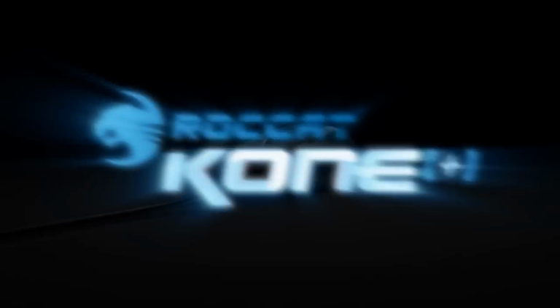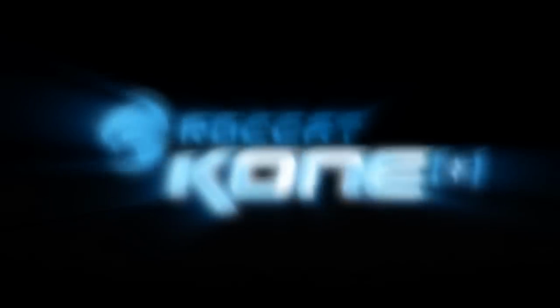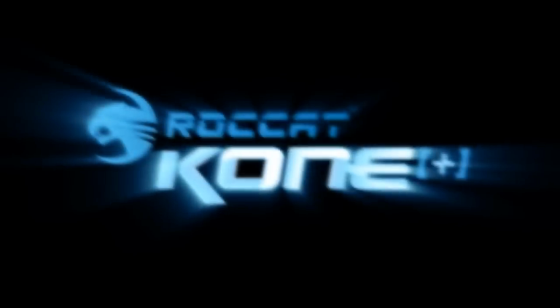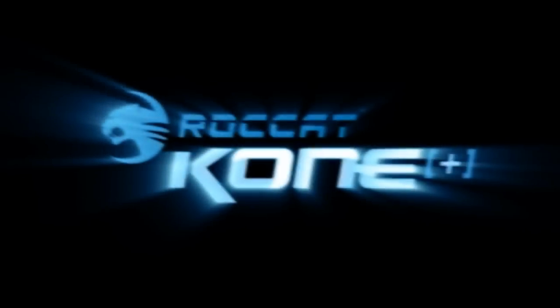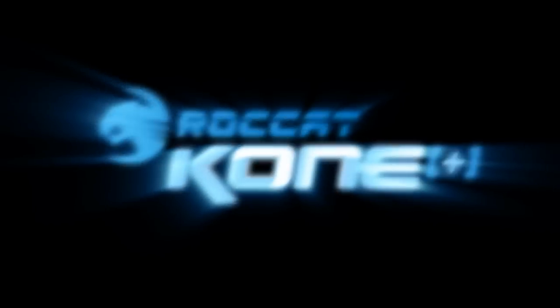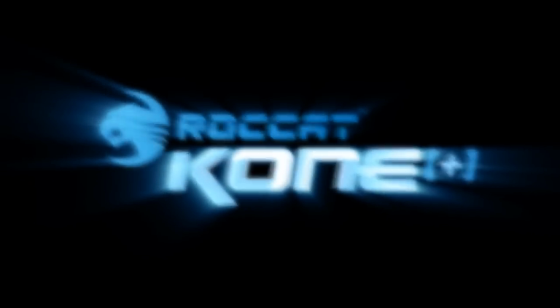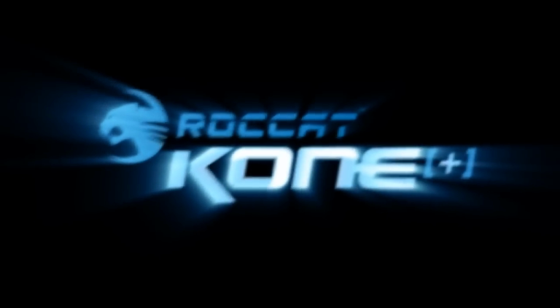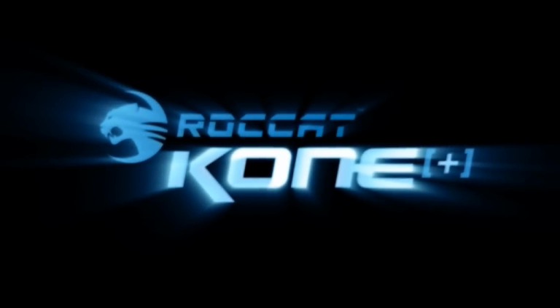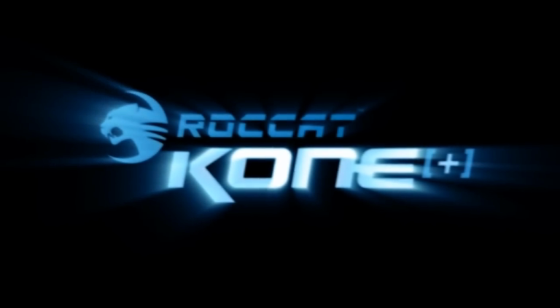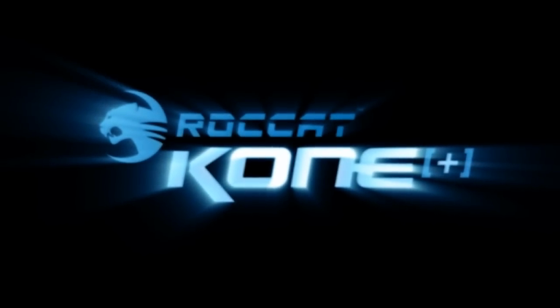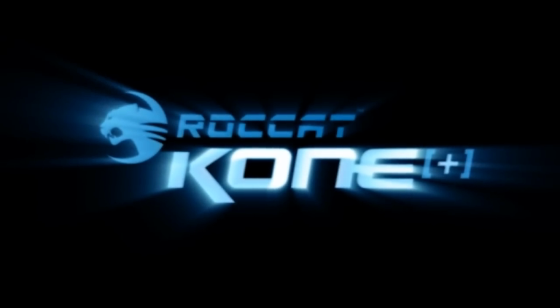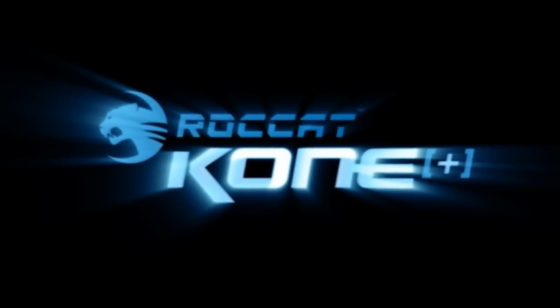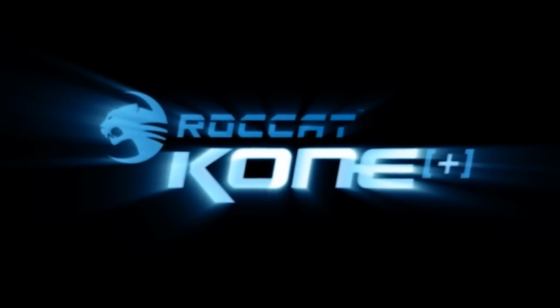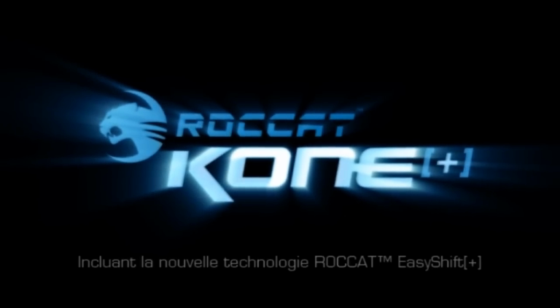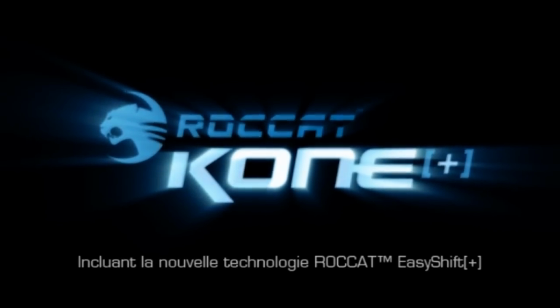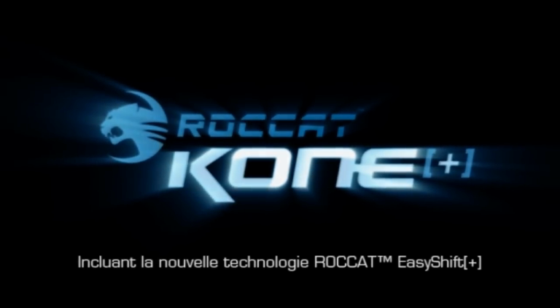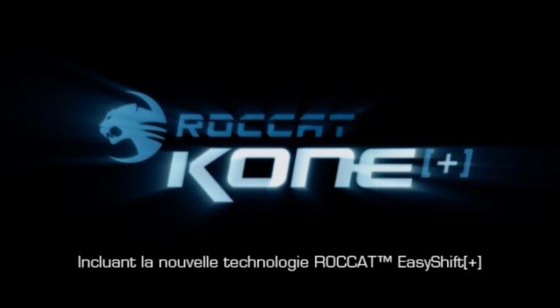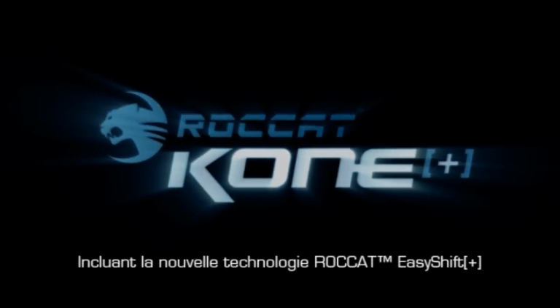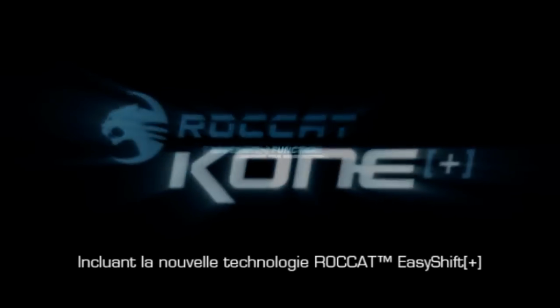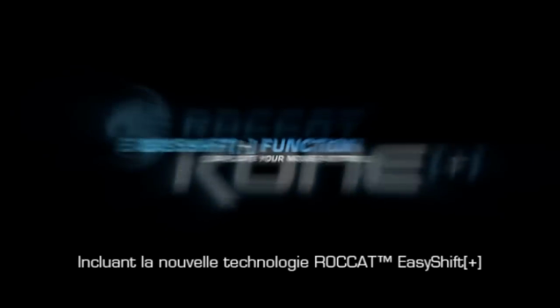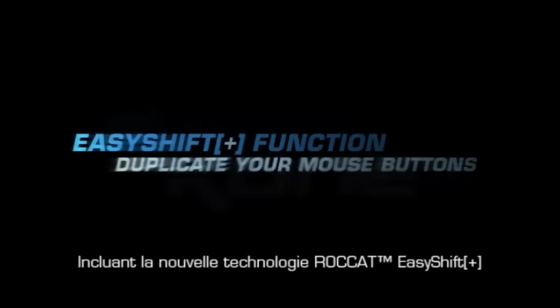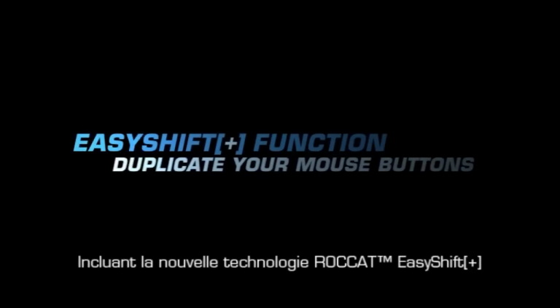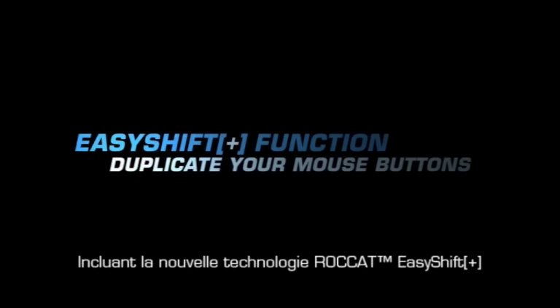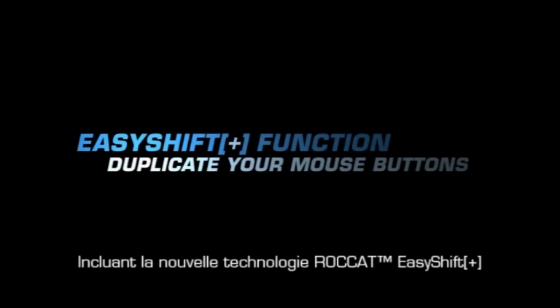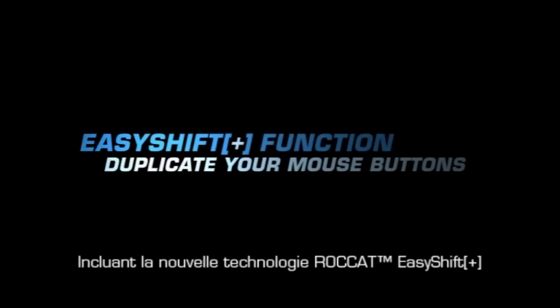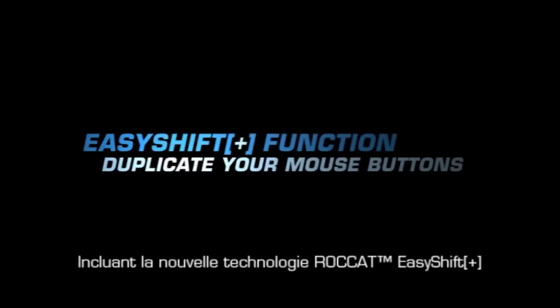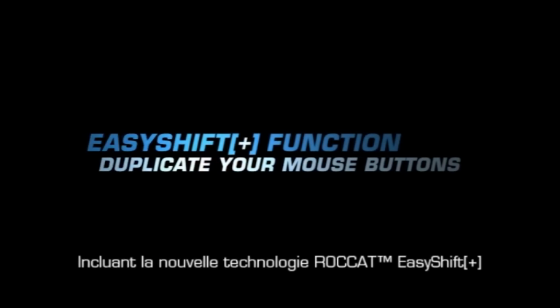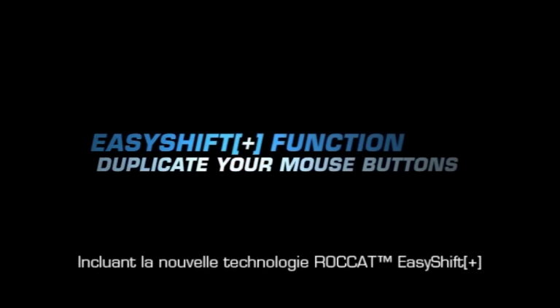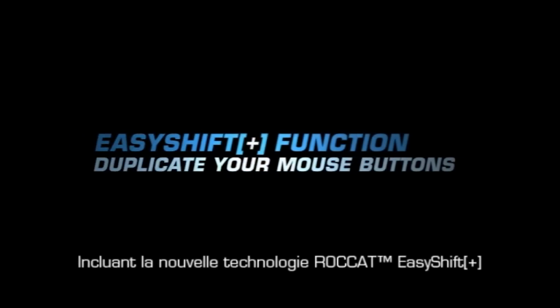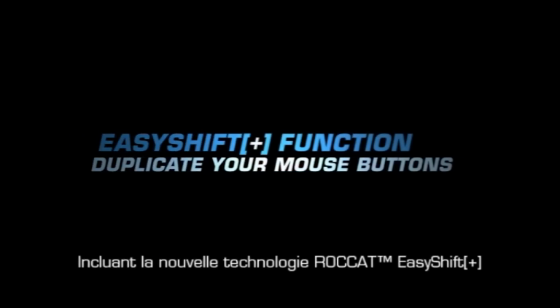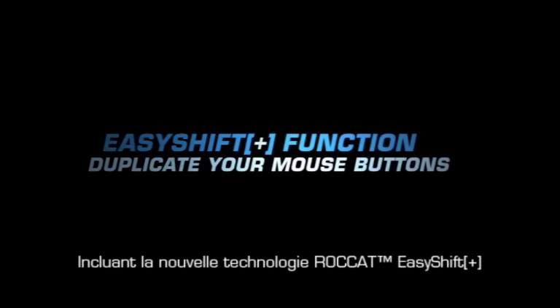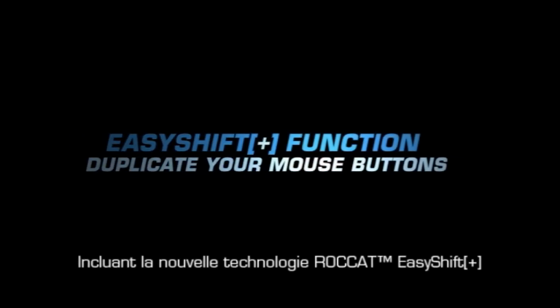Rocket Cone Plus. Introducing brand new Rocket EasyShift technology.